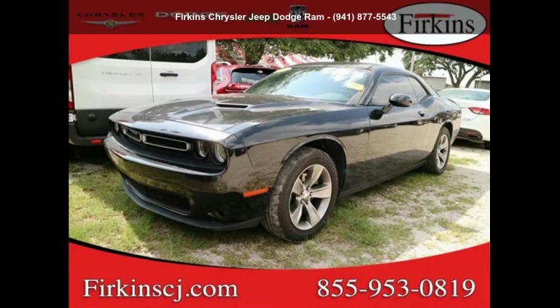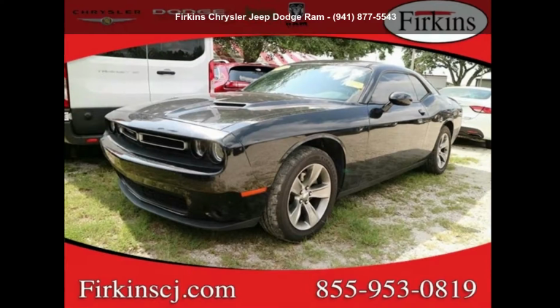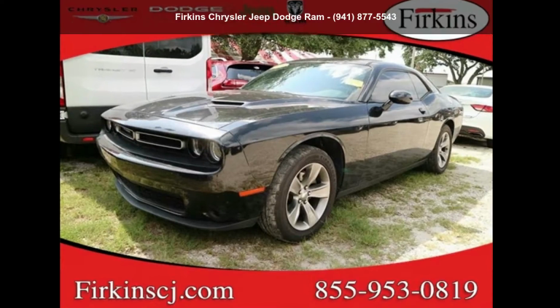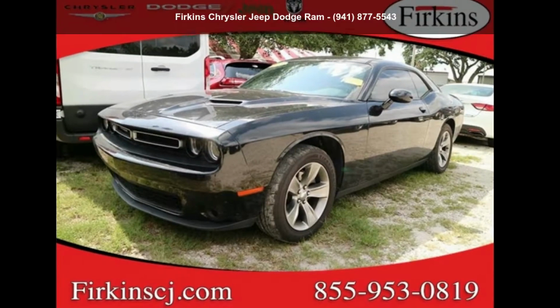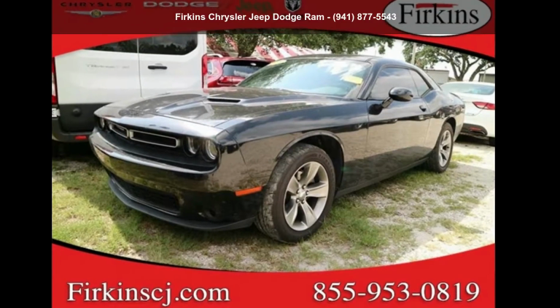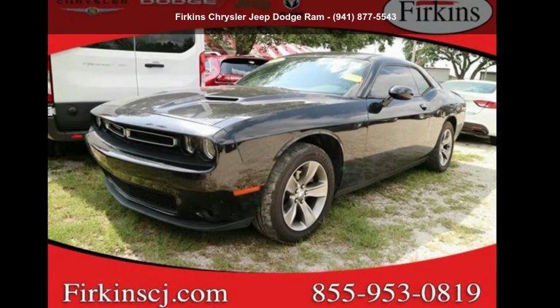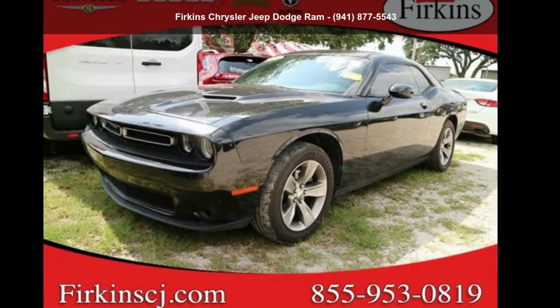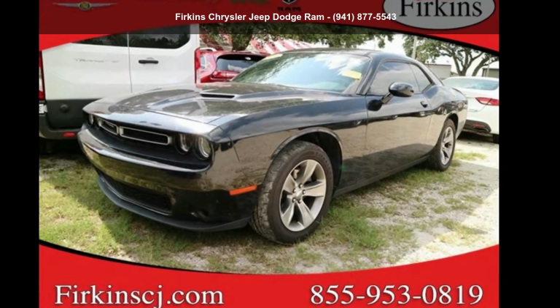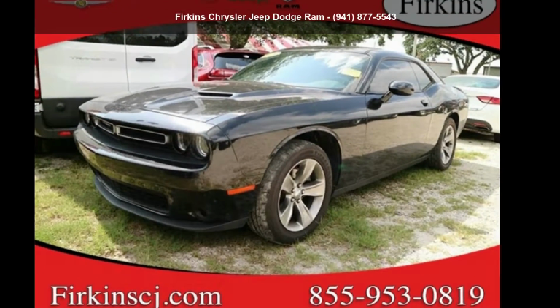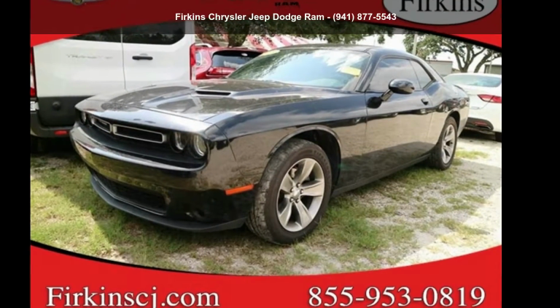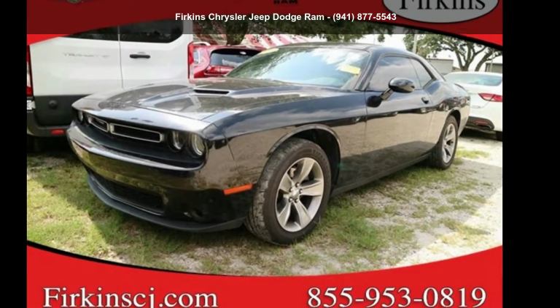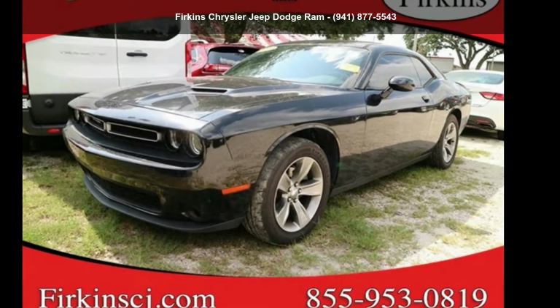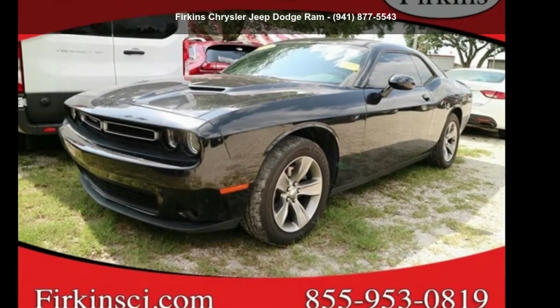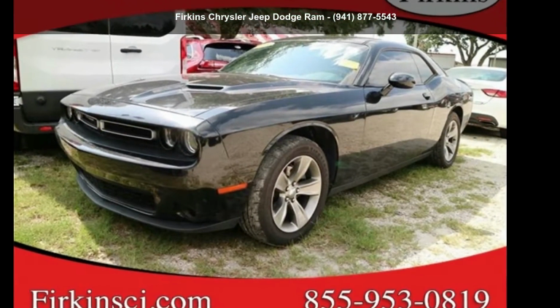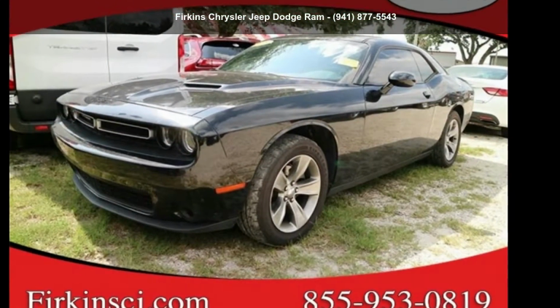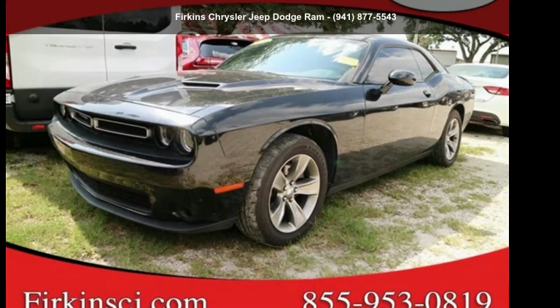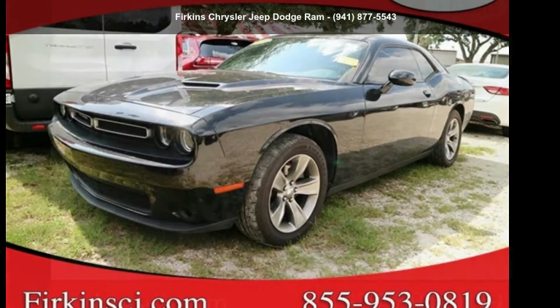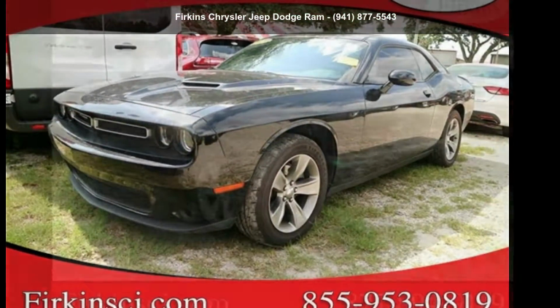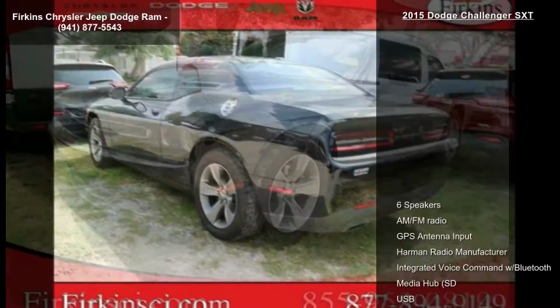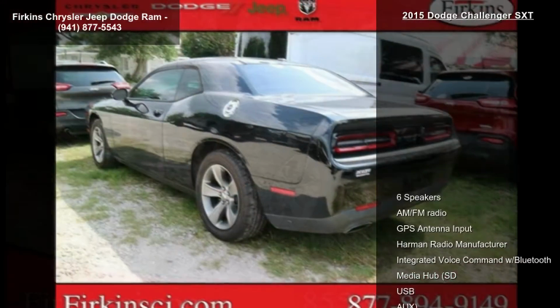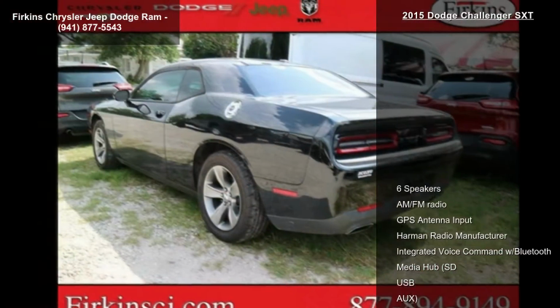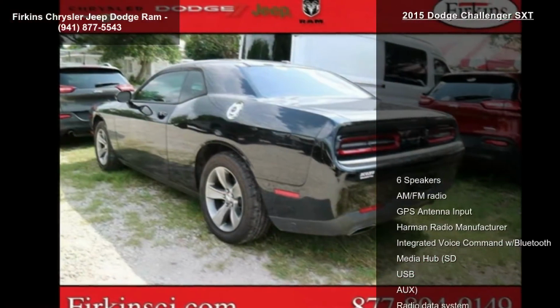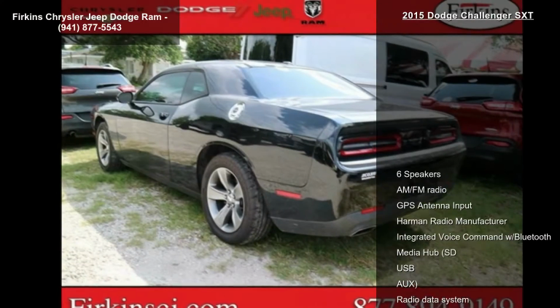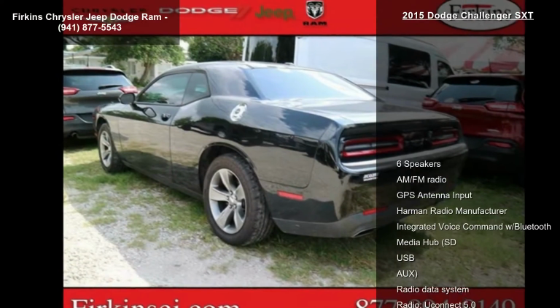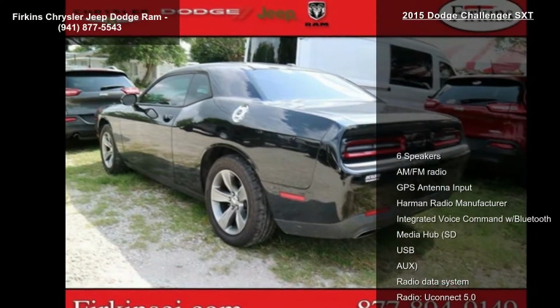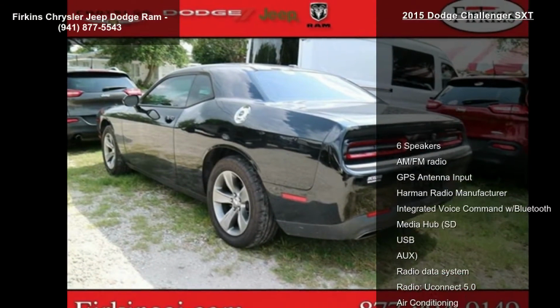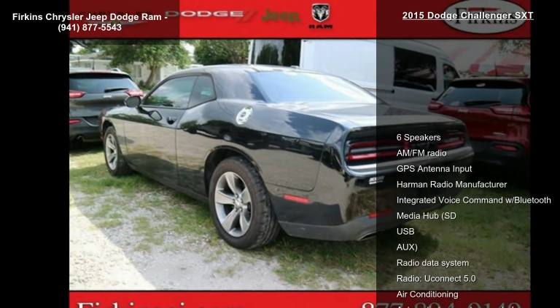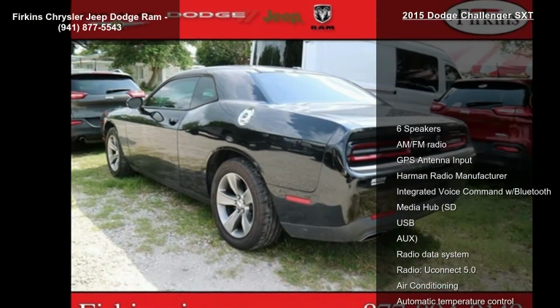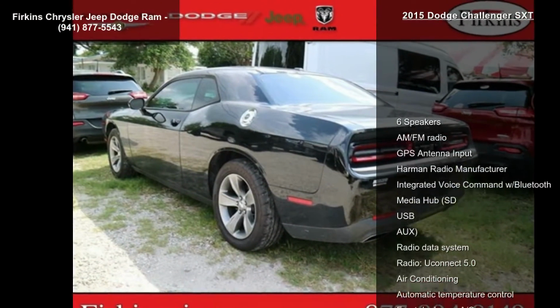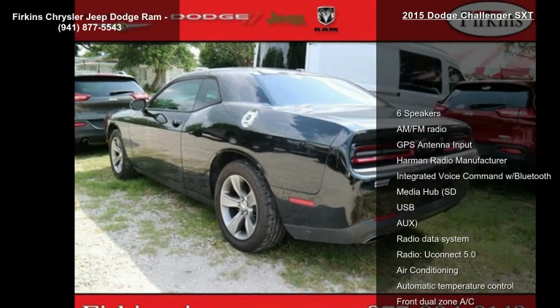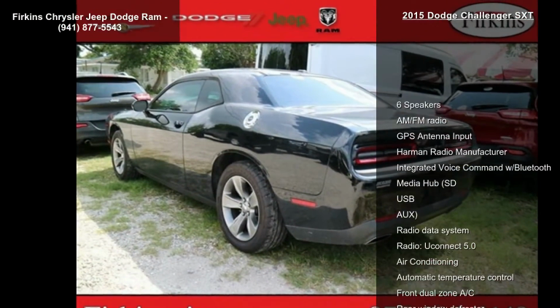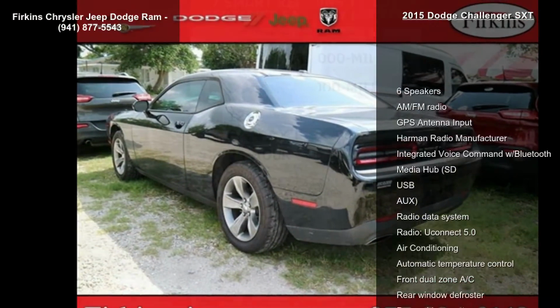Presenting the Dodge 2015 Challenger SXT. If you are looking for a first-rate auto, this one could be yours today.